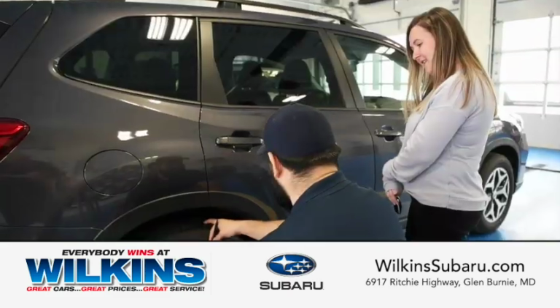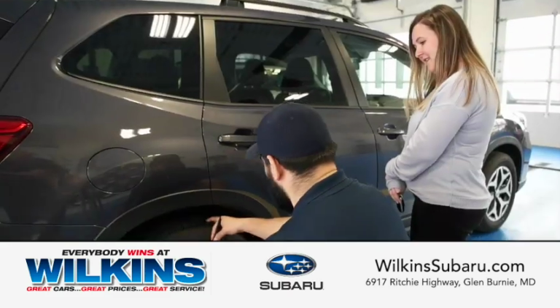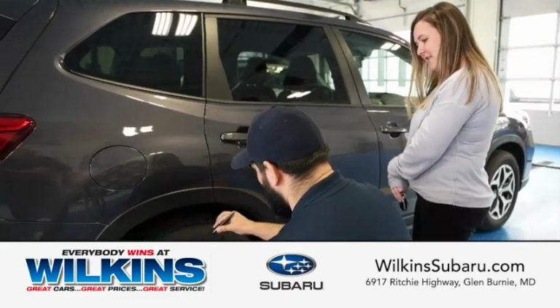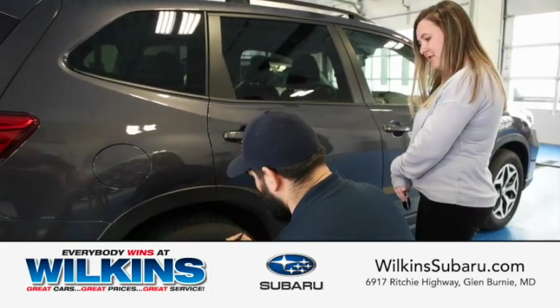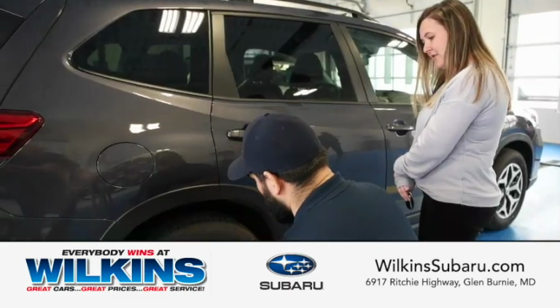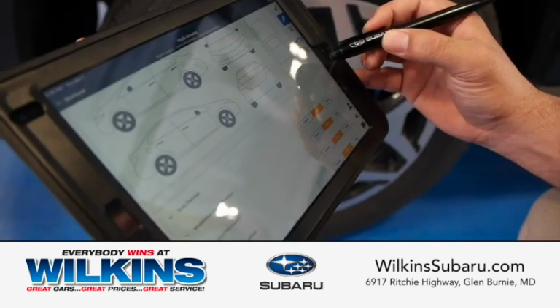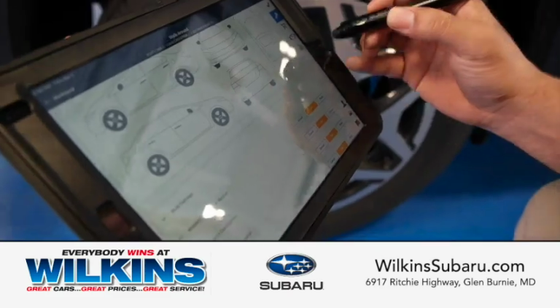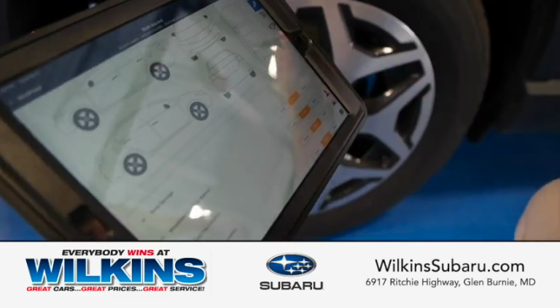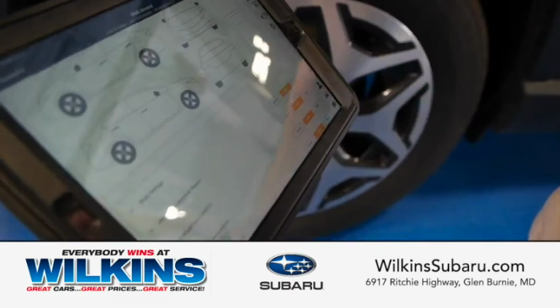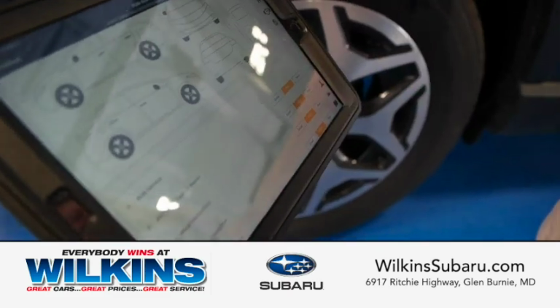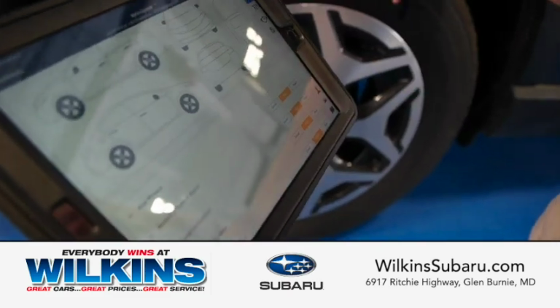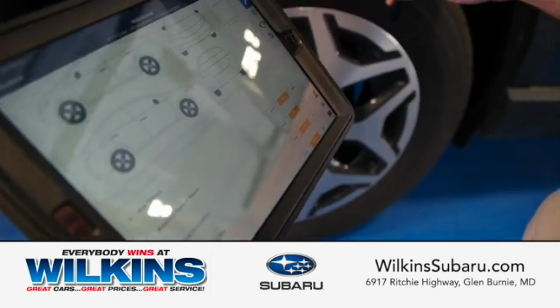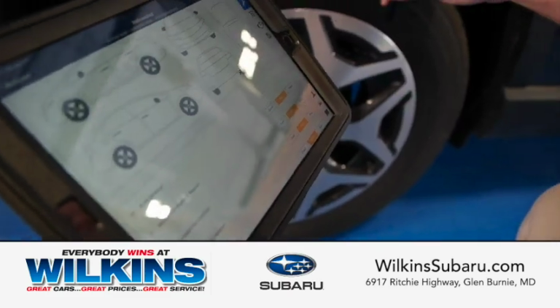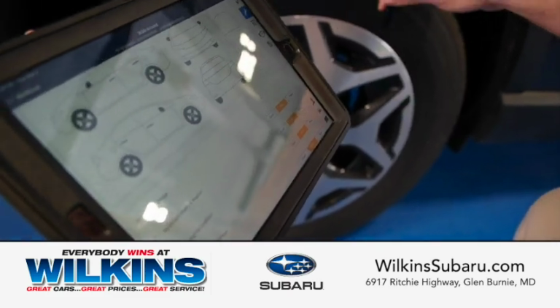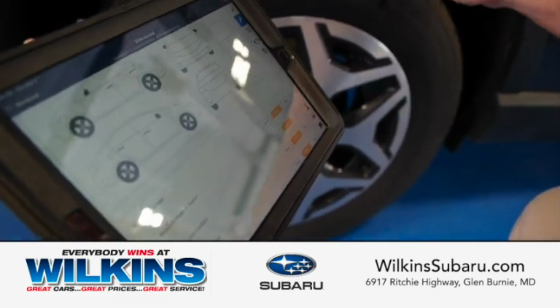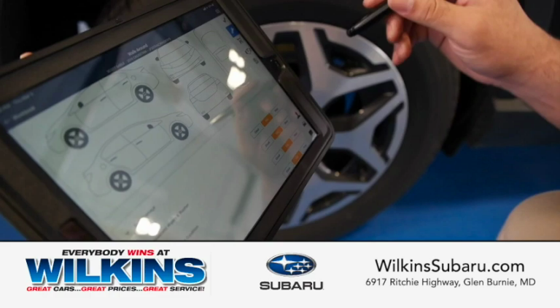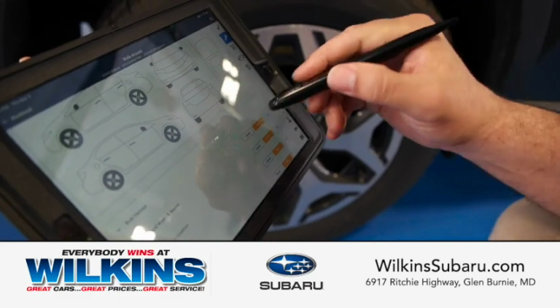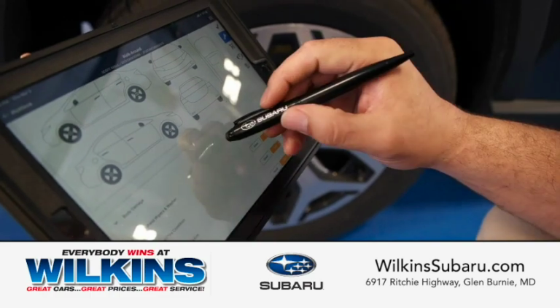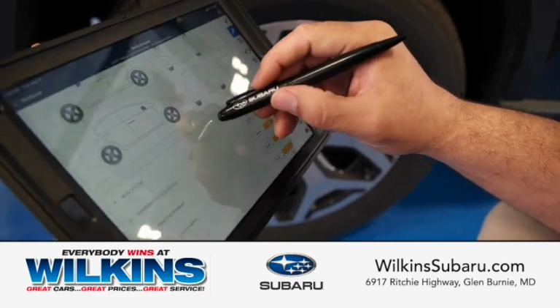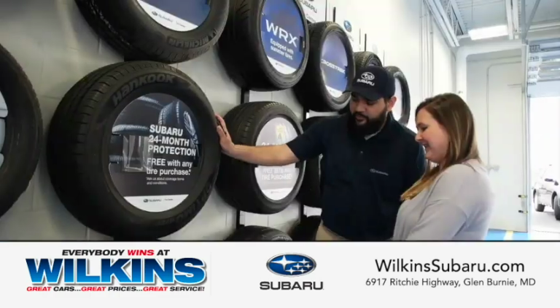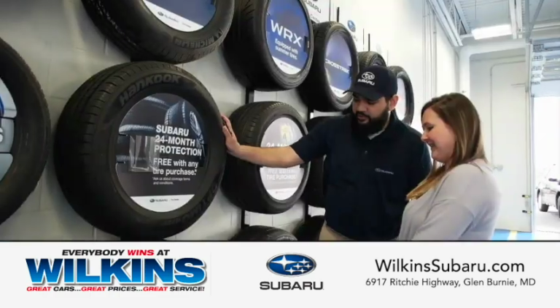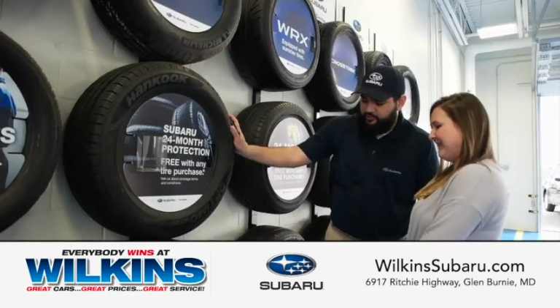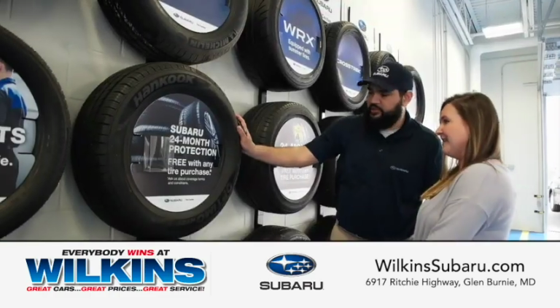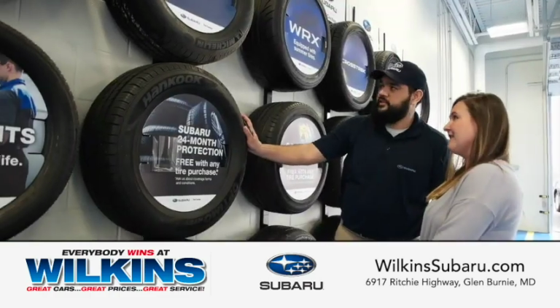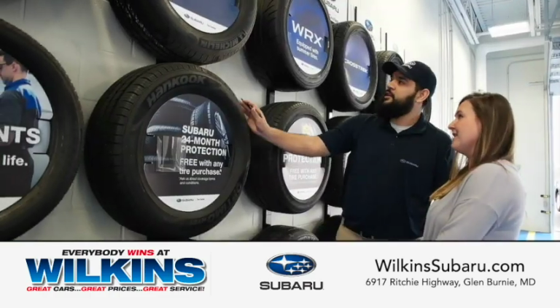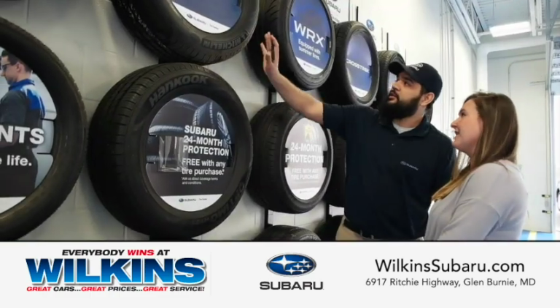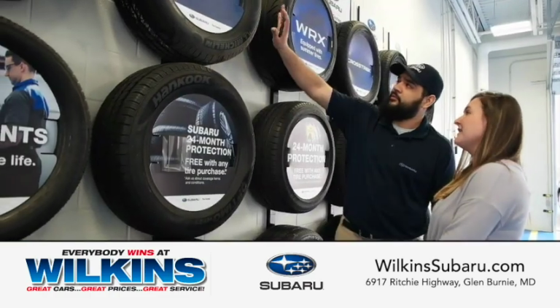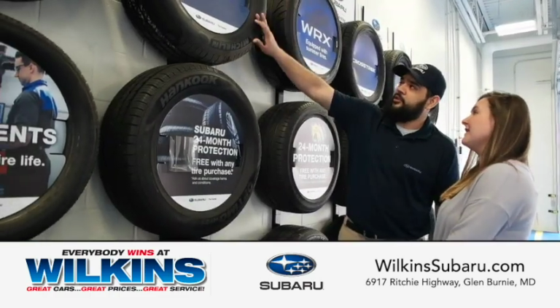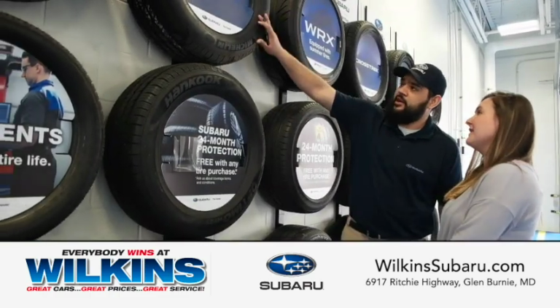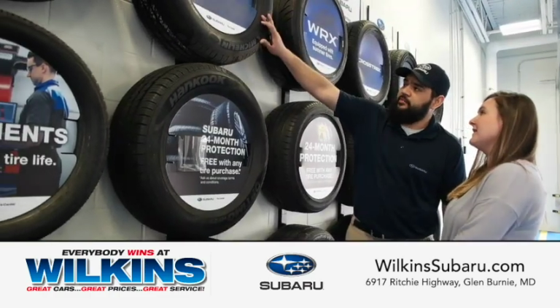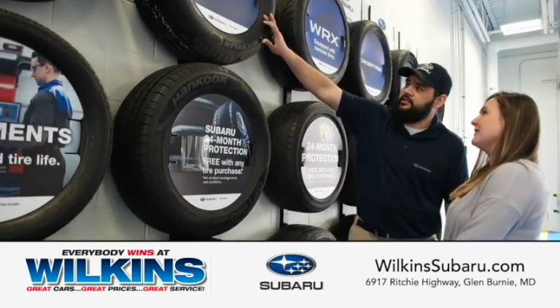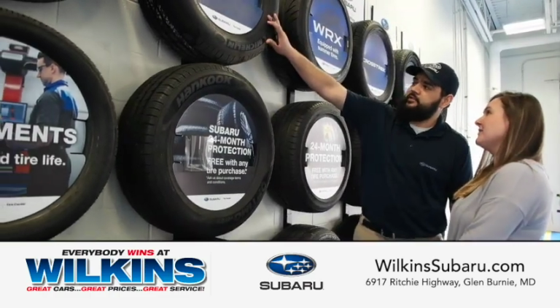If it's time for new tires, your service advisor can show you the range of tires in stock and ready to install, usually the same day.